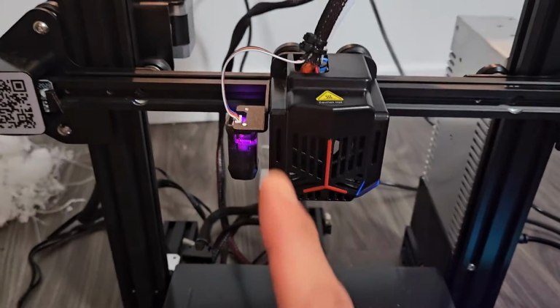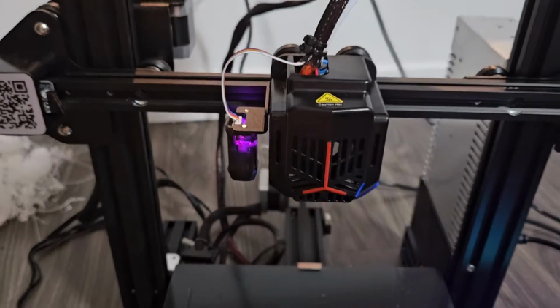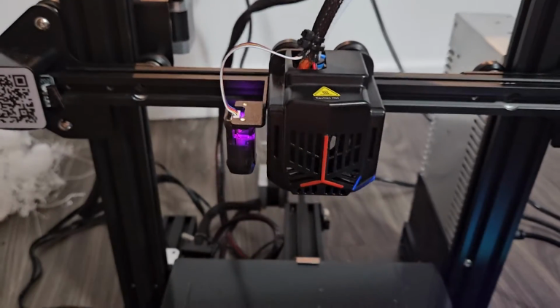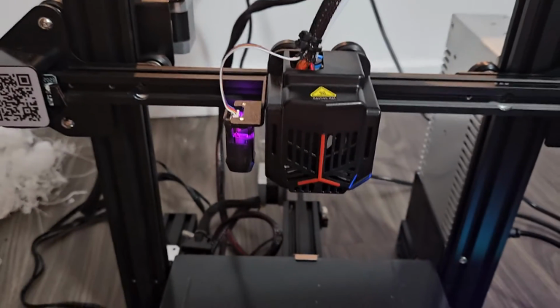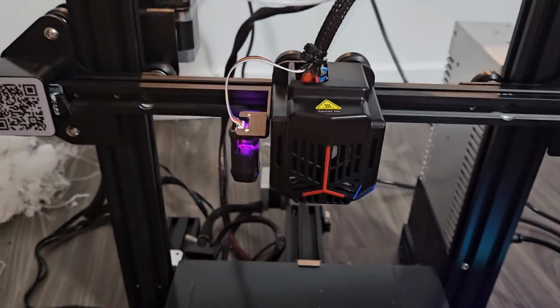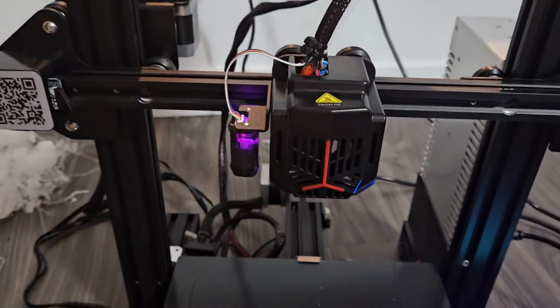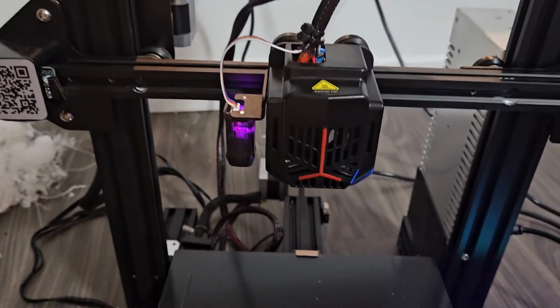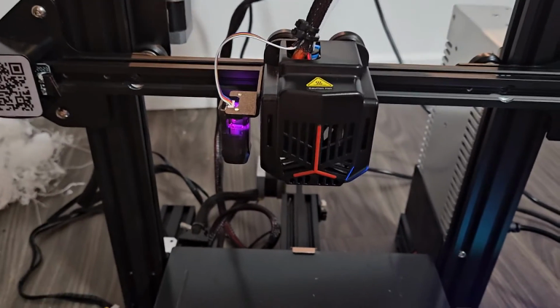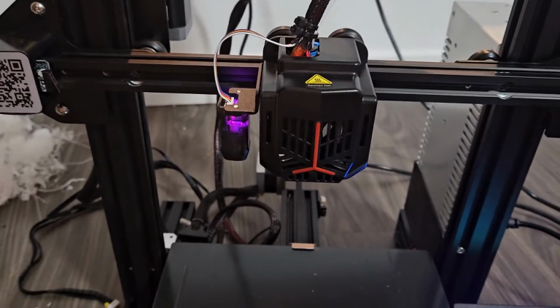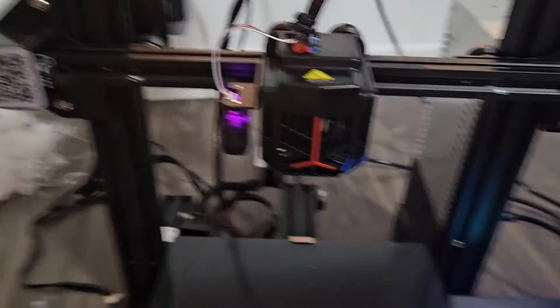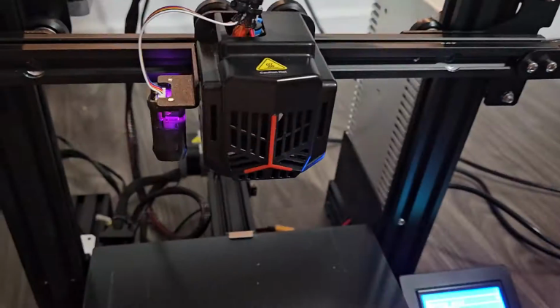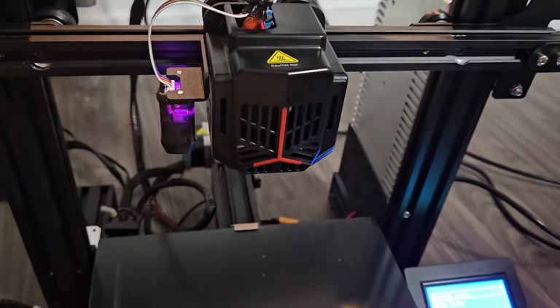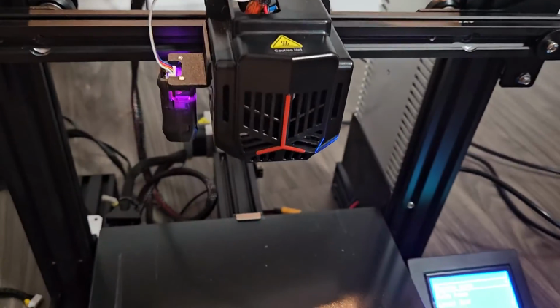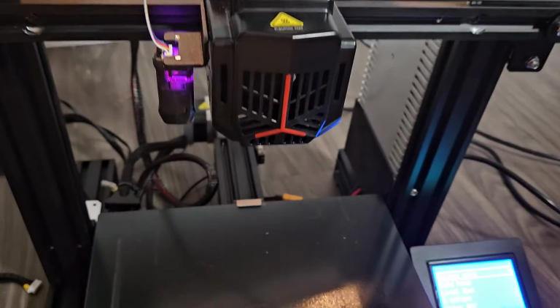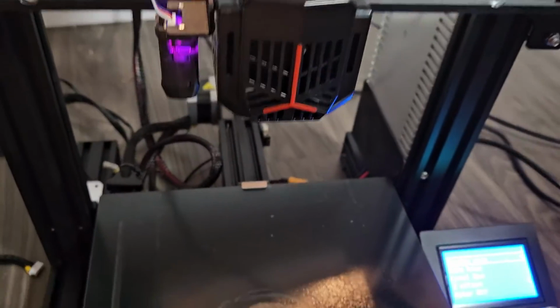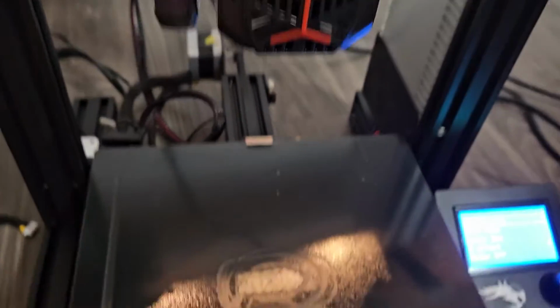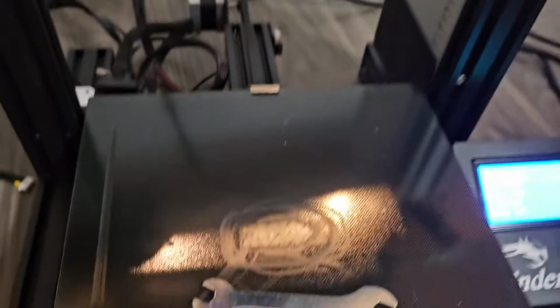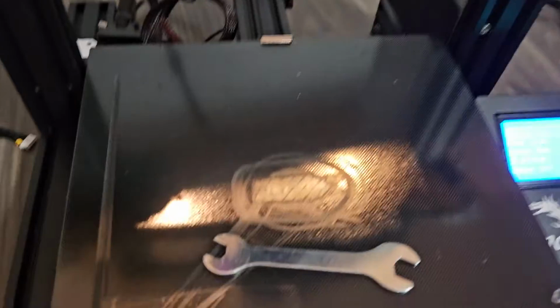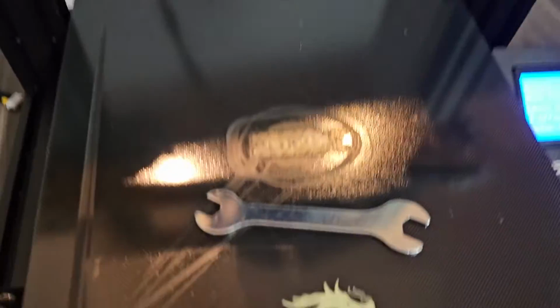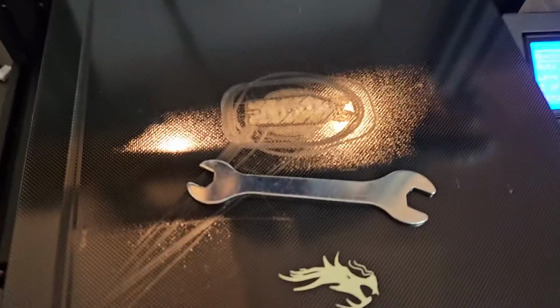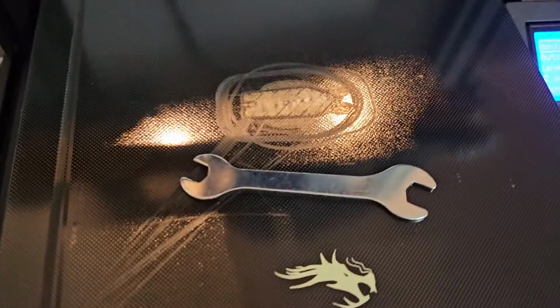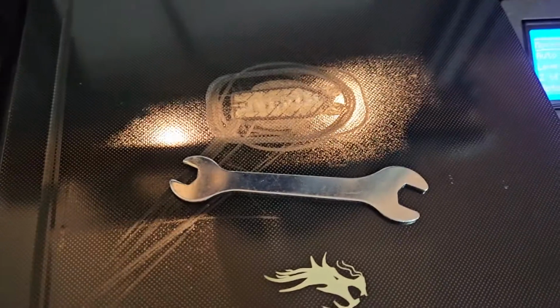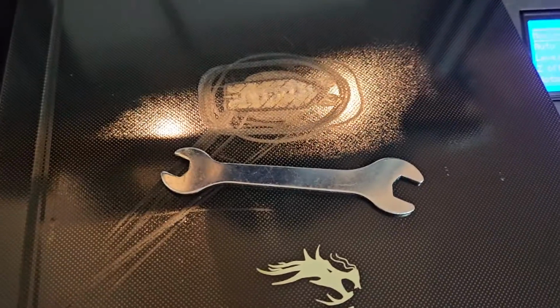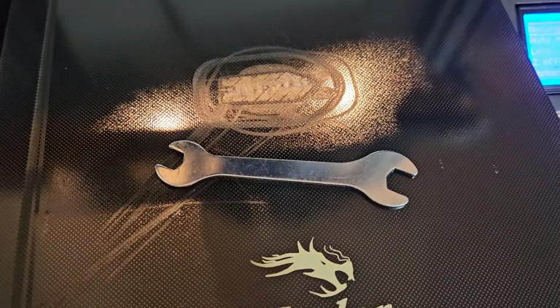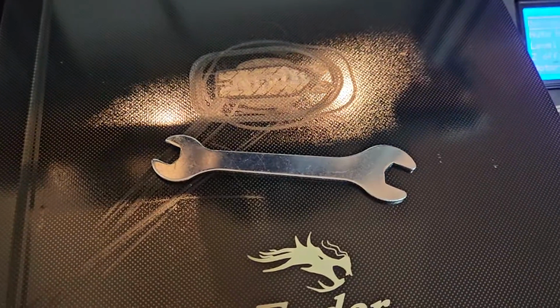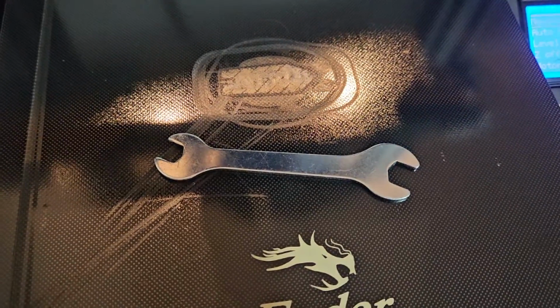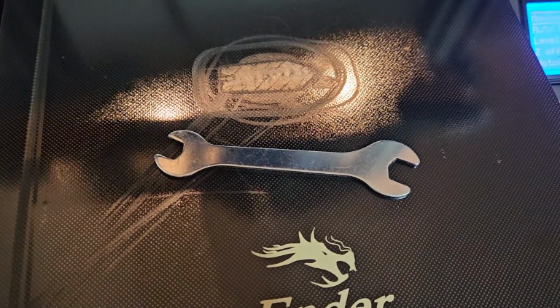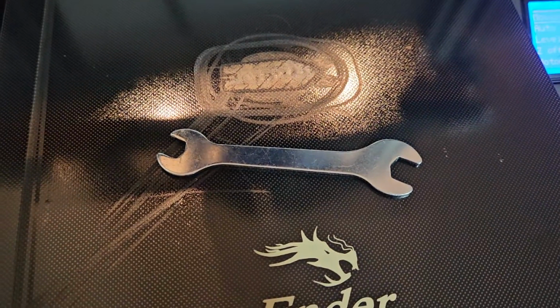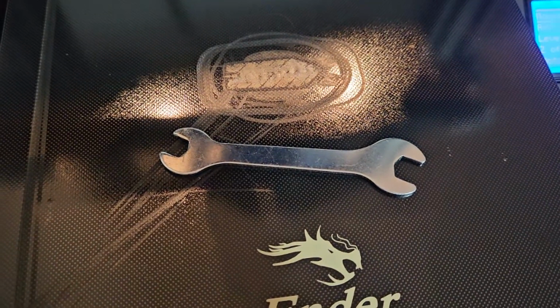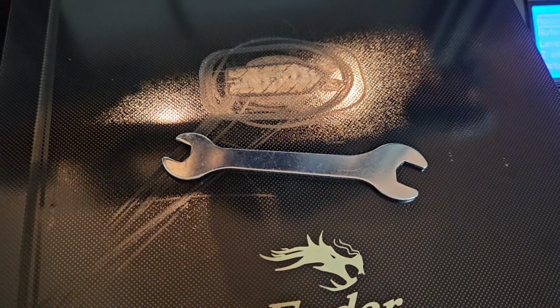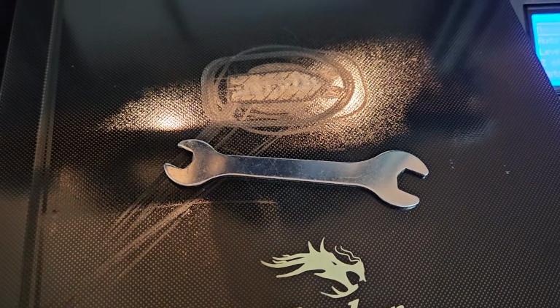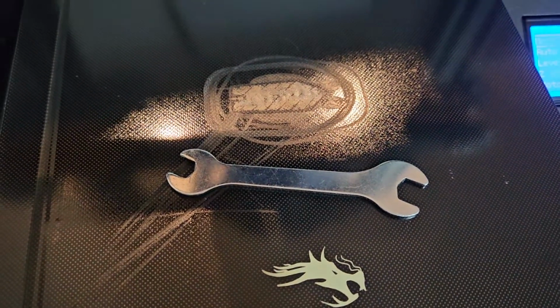Super easy to fix. We're just going to go ahead and tighten or loosen one nut.